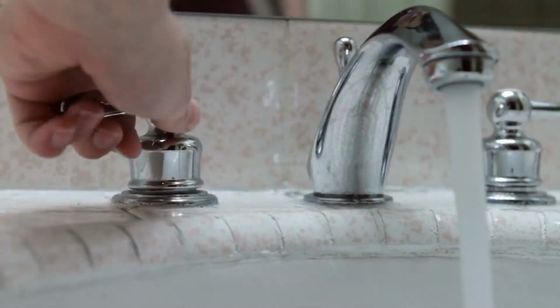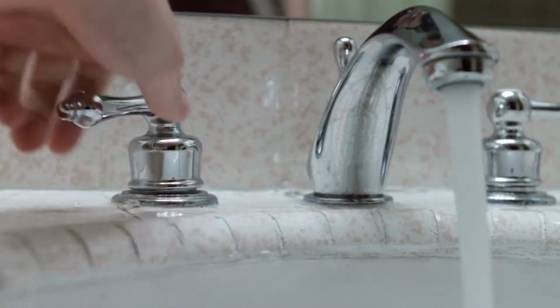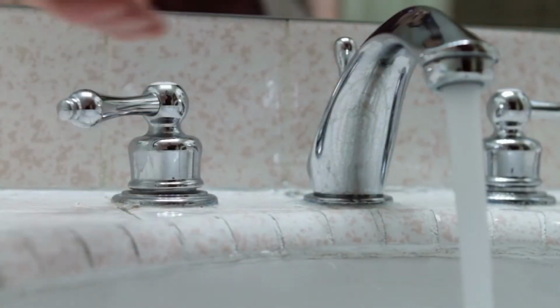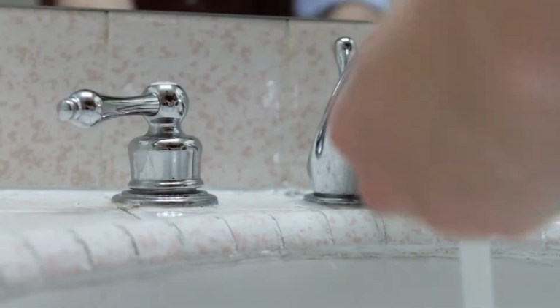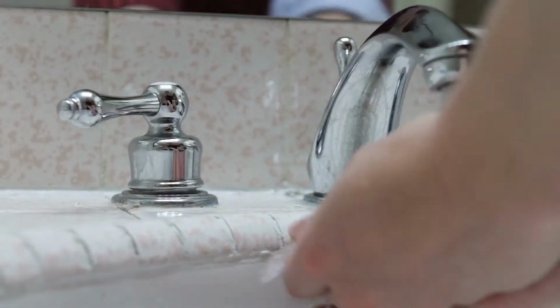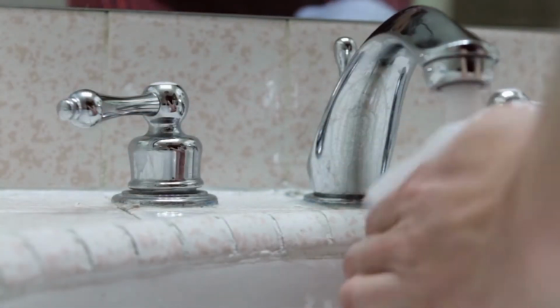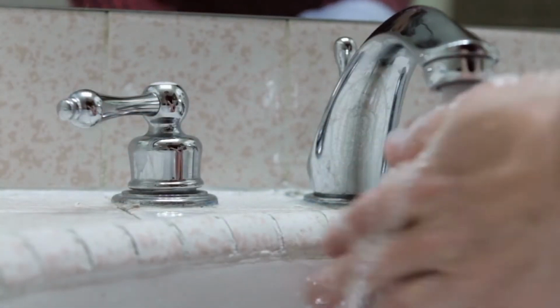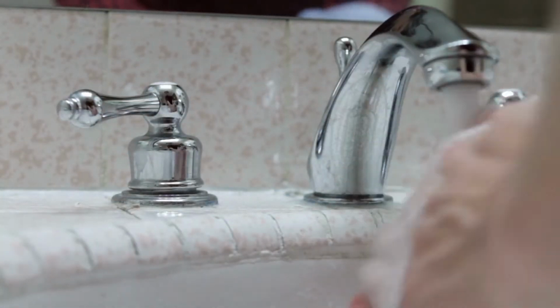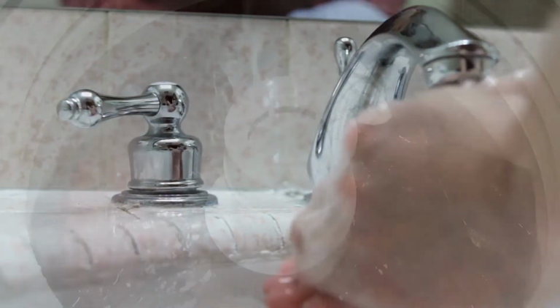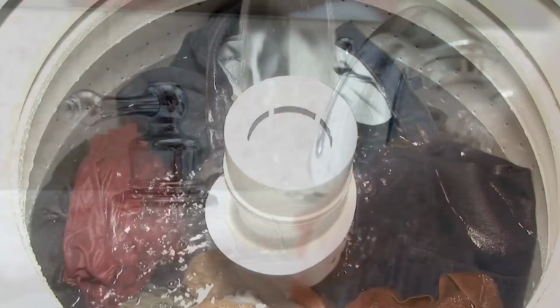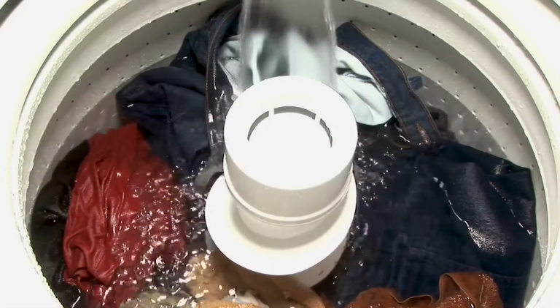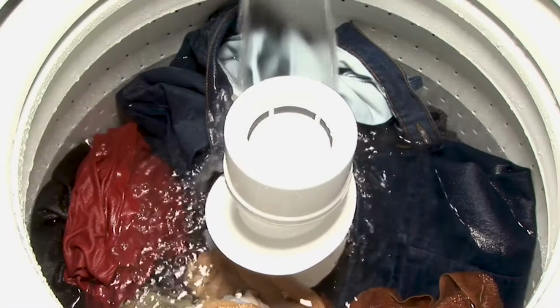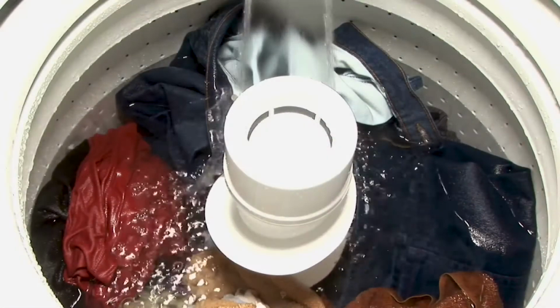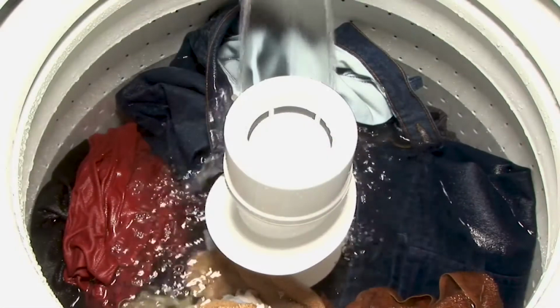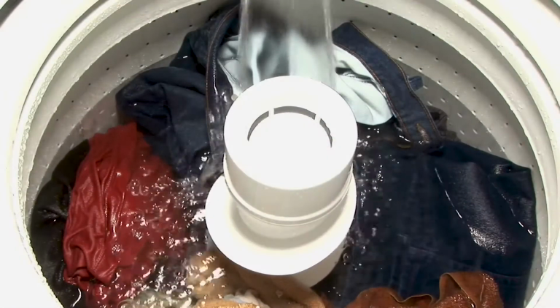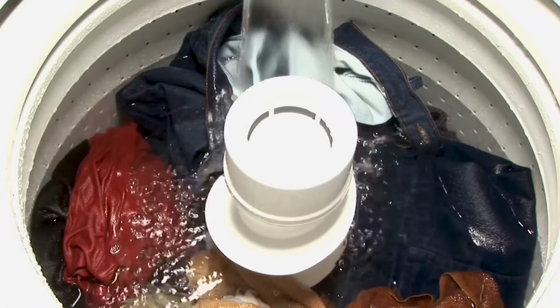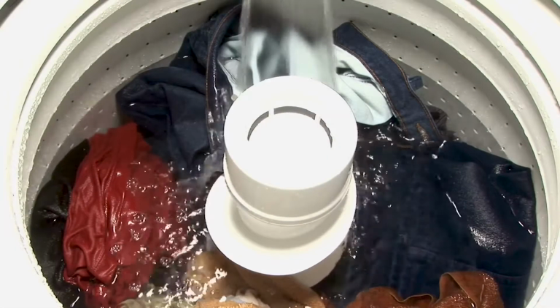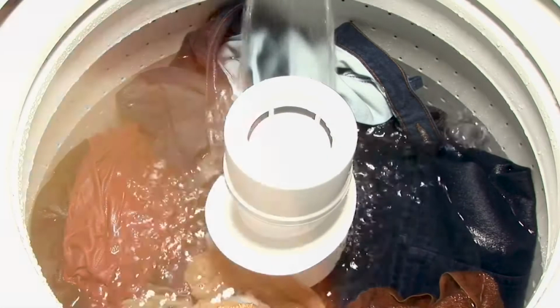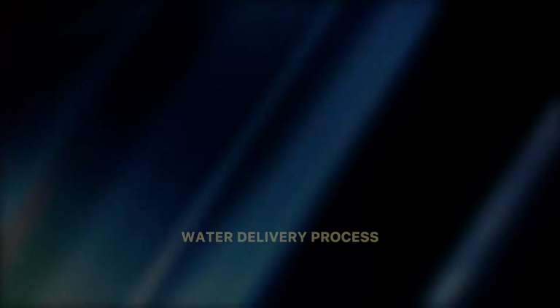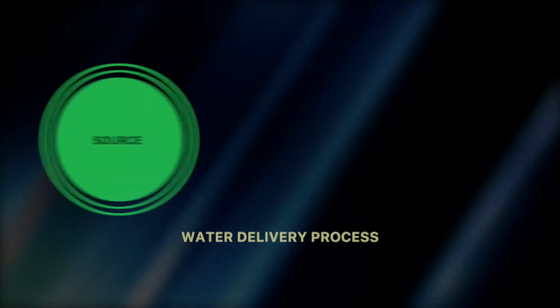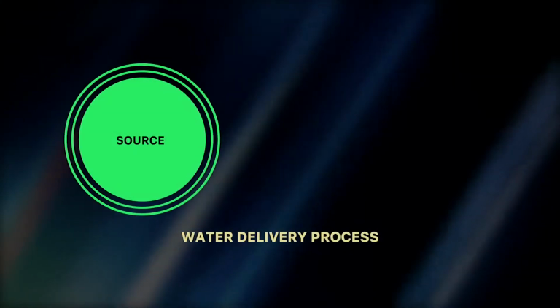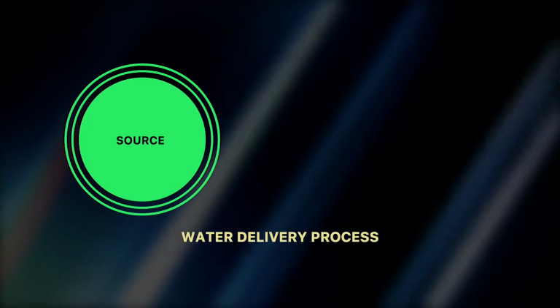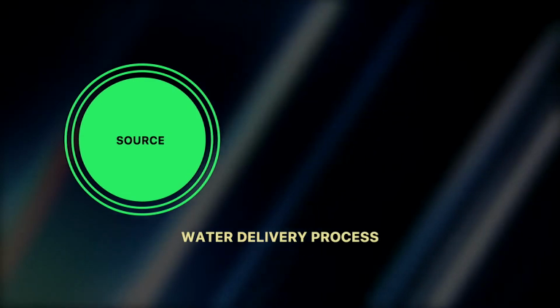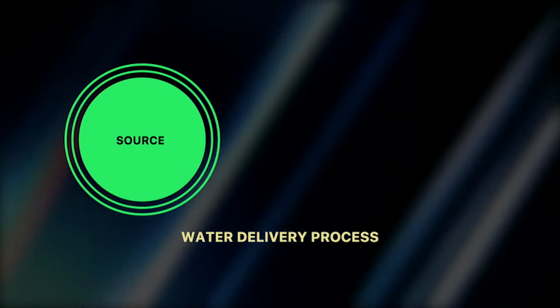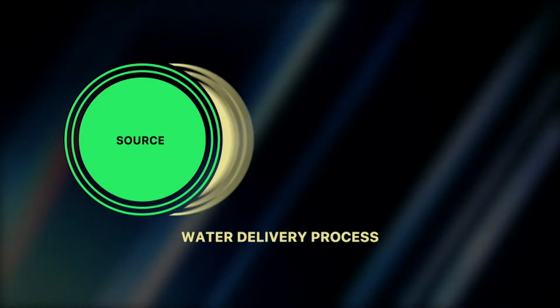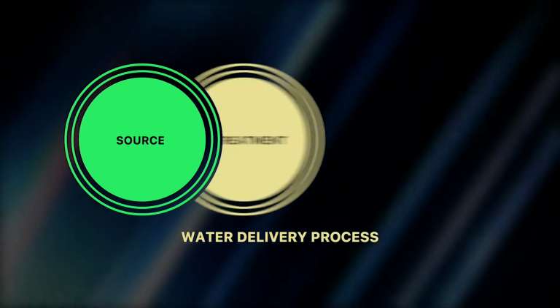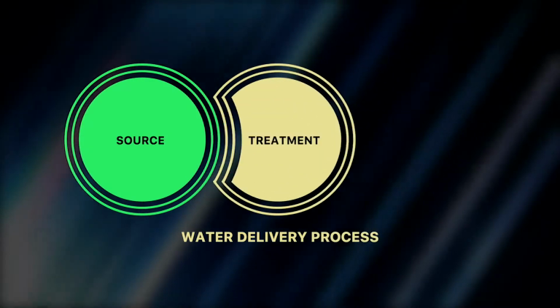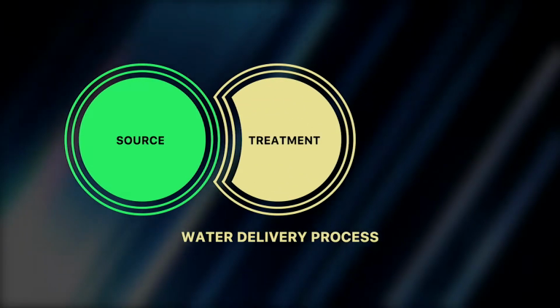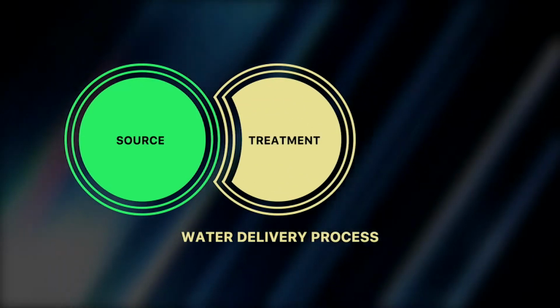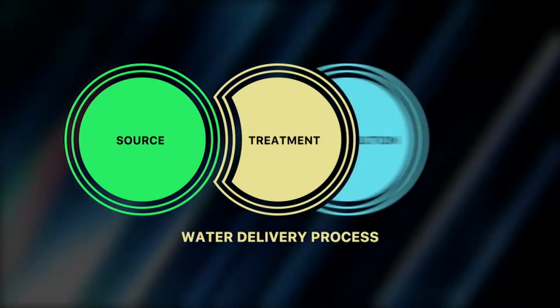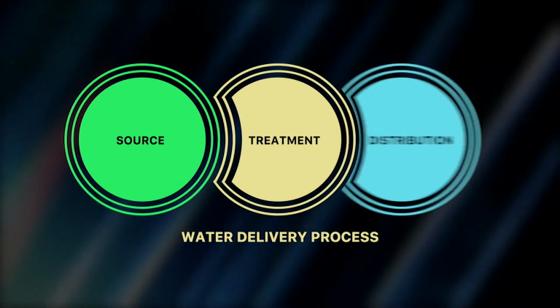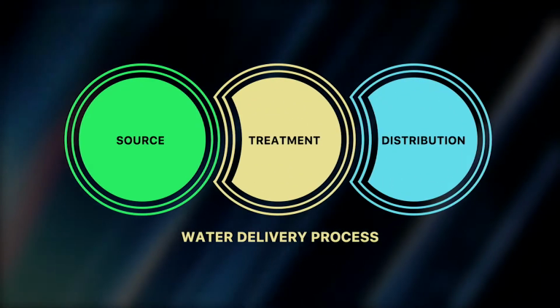The process to deliver water to Edmond customers can be divided into three steps: source, treatment, and distribution.